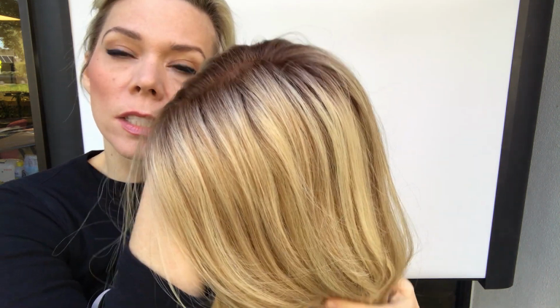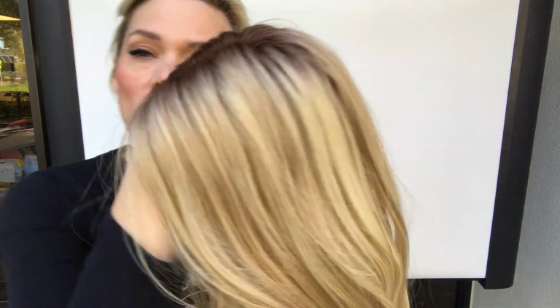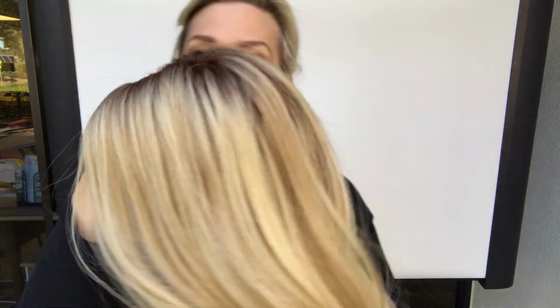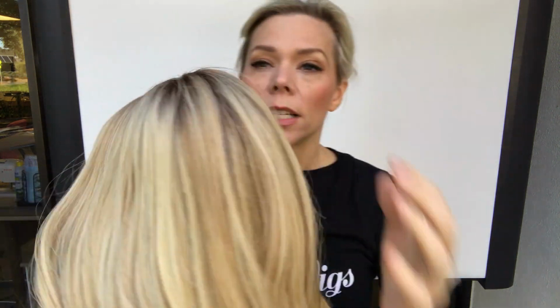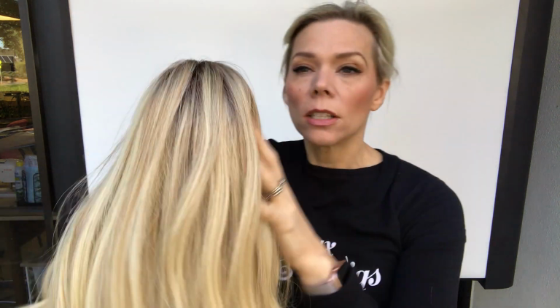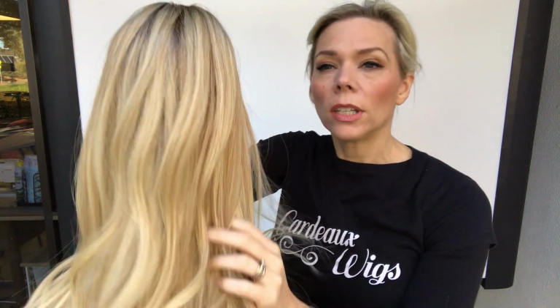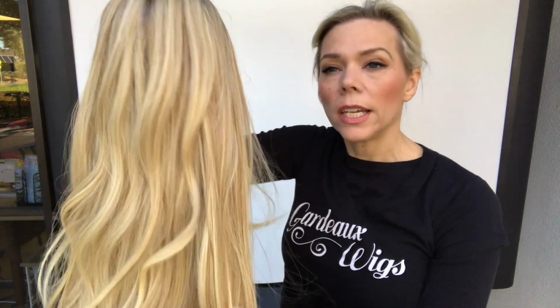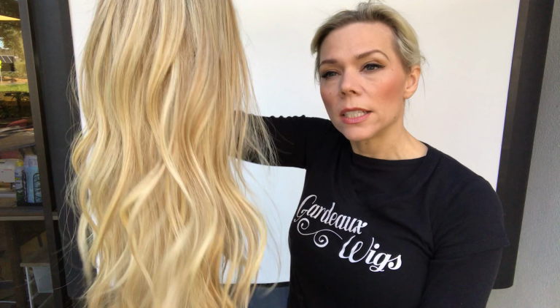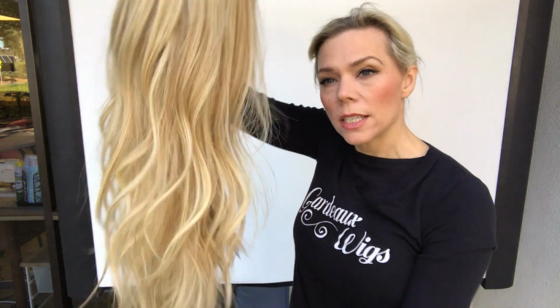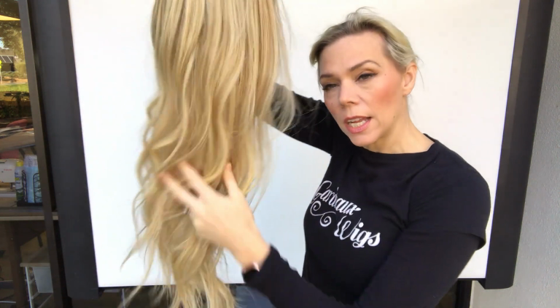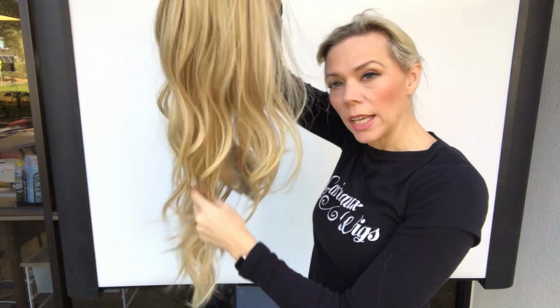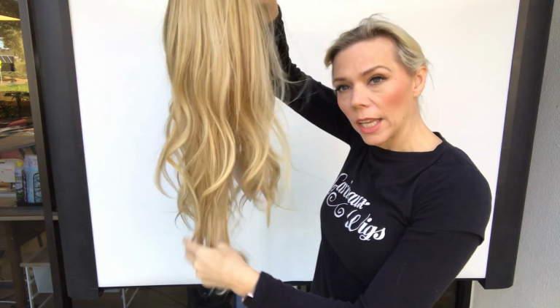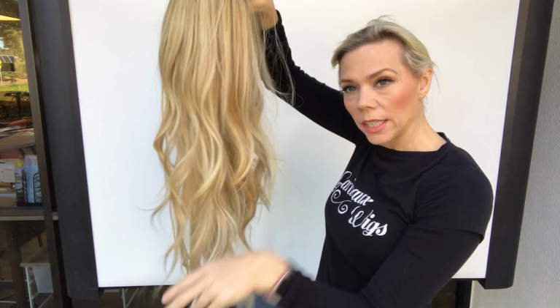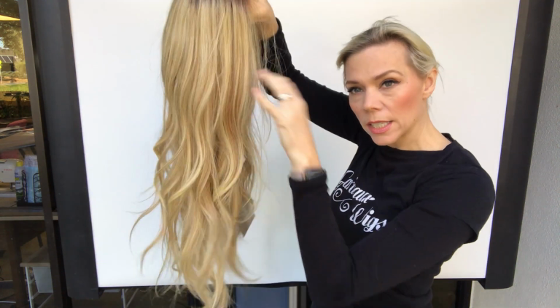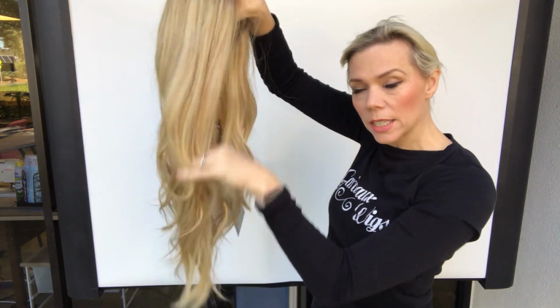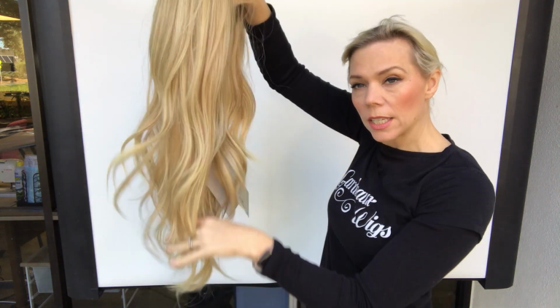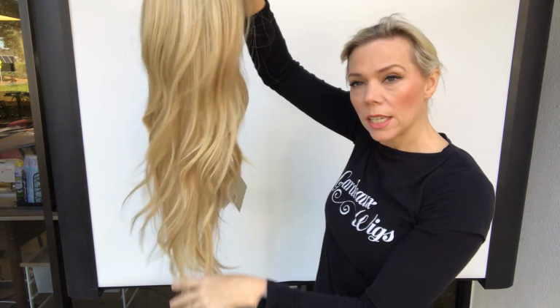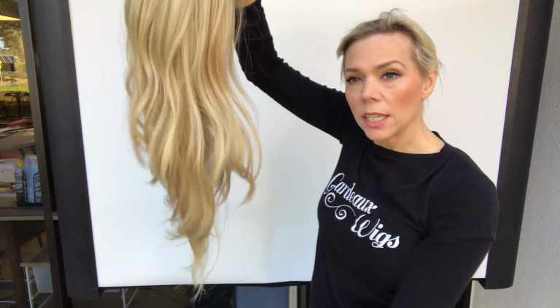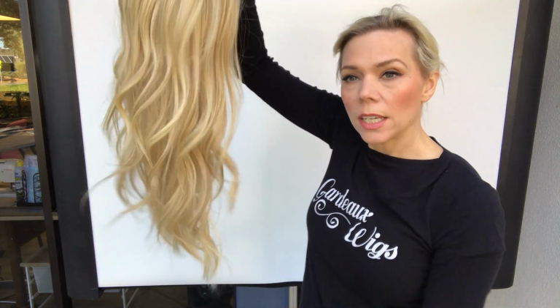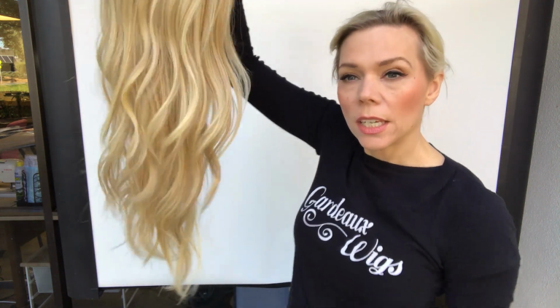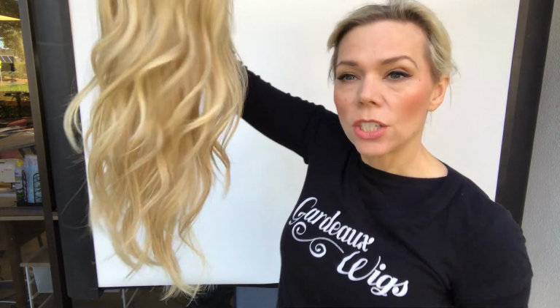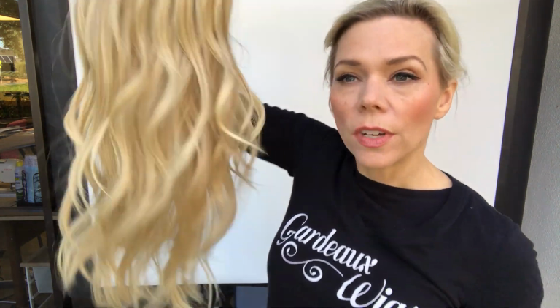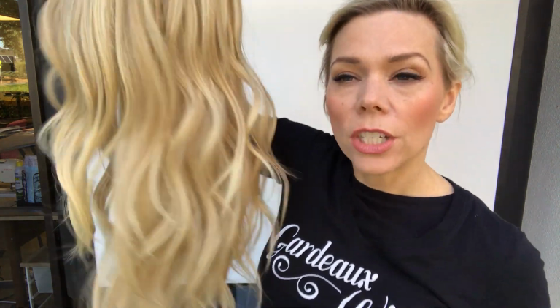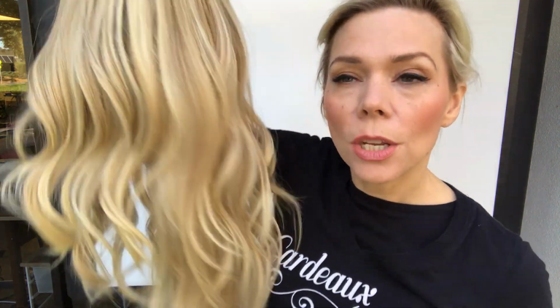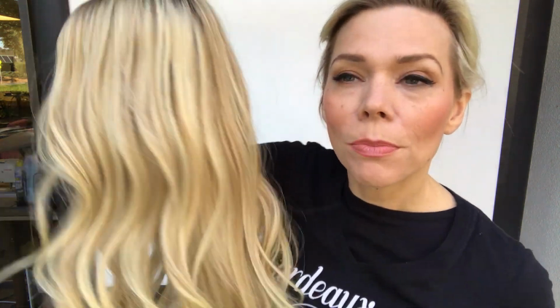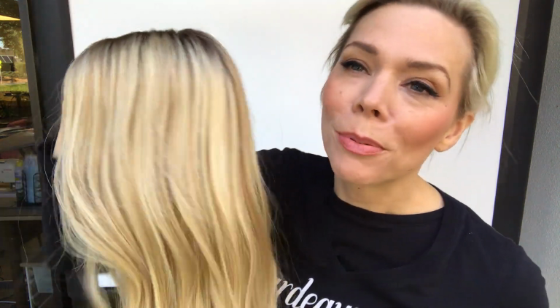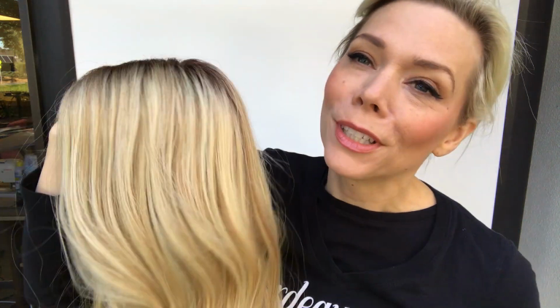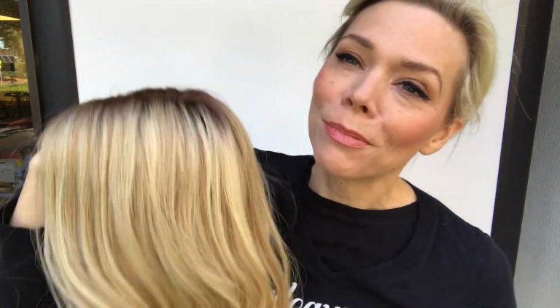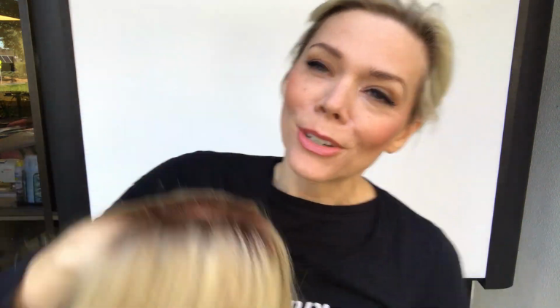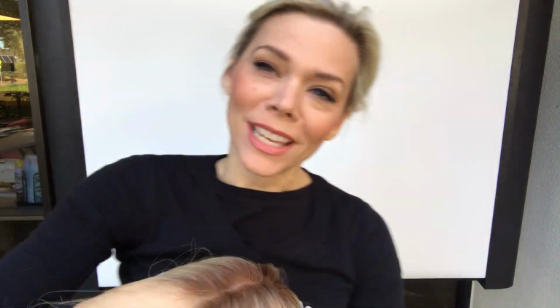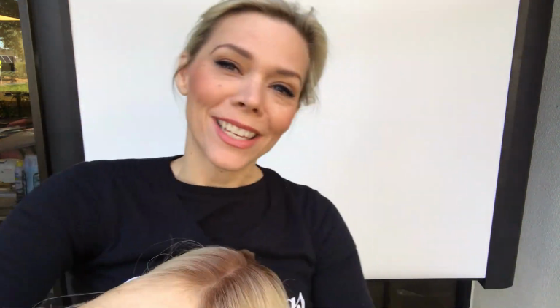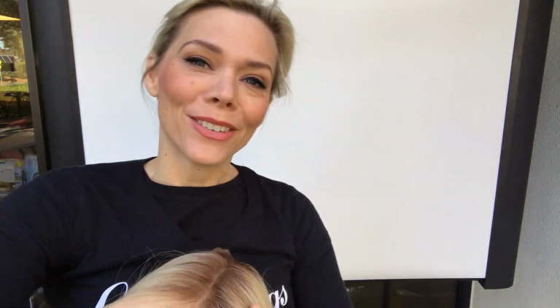She's got nice low lights and highlights. She's ready to ship — I'll put a link below. Thank you.